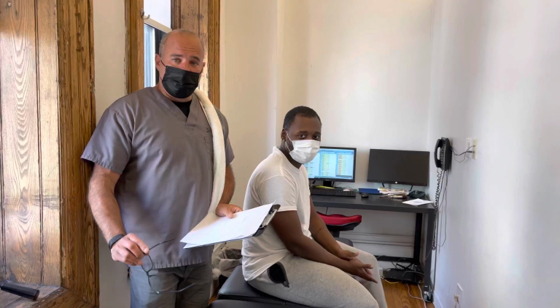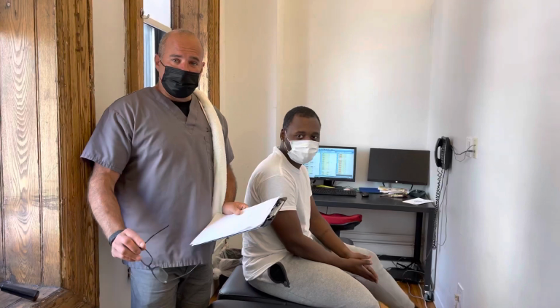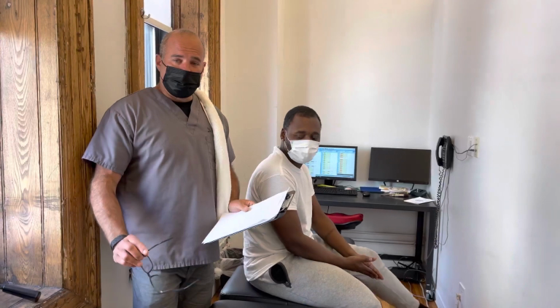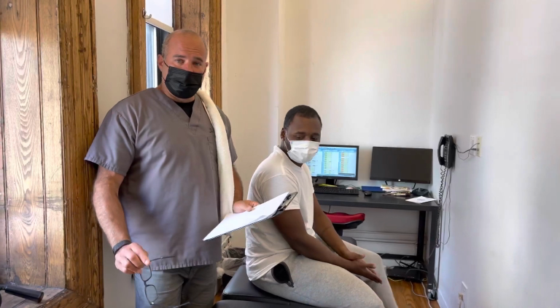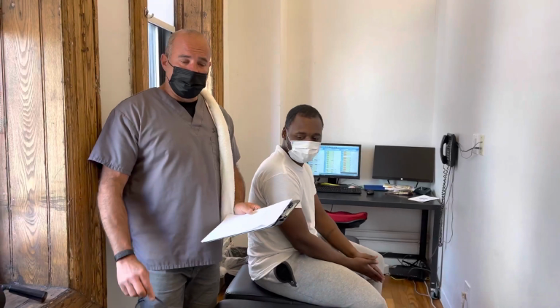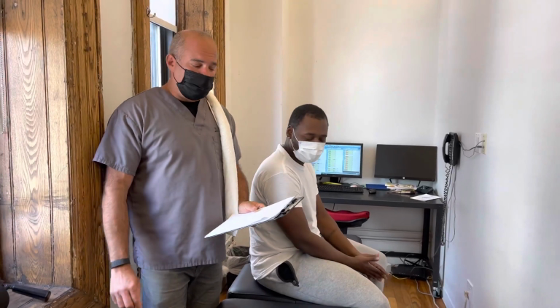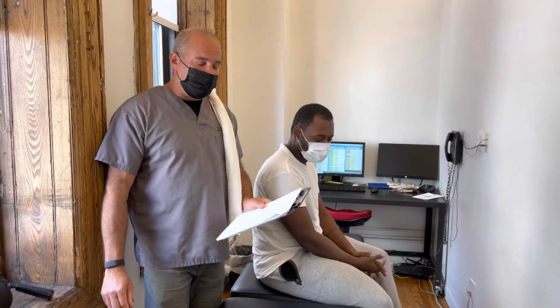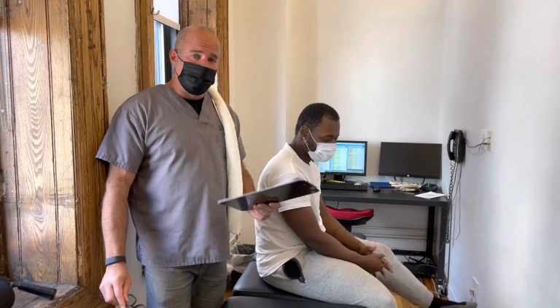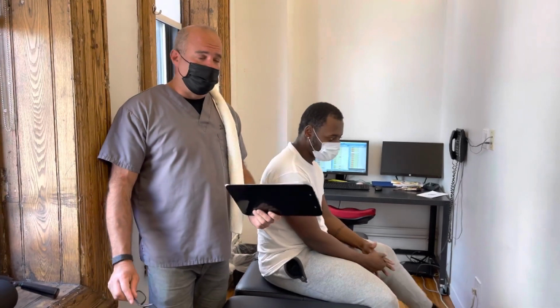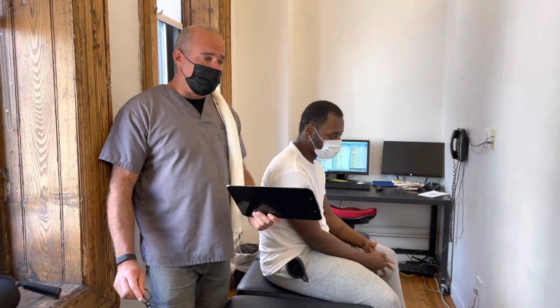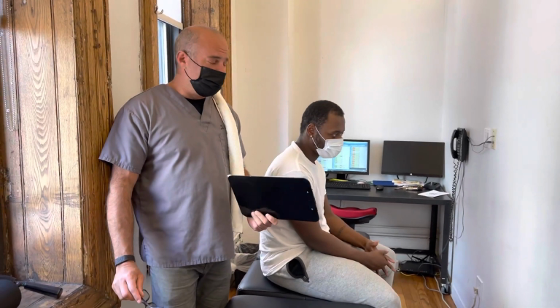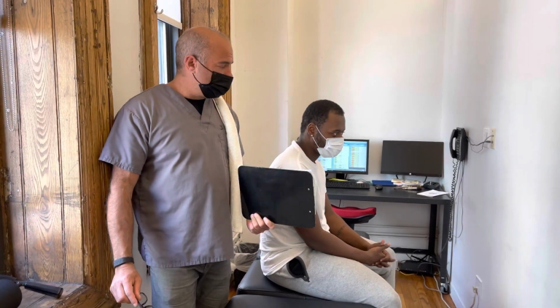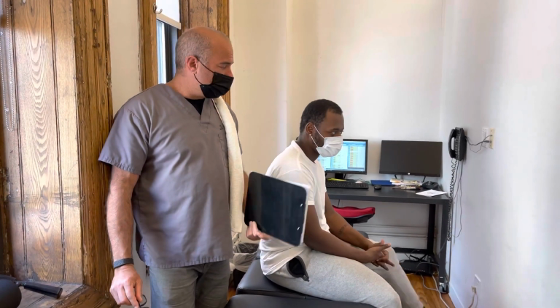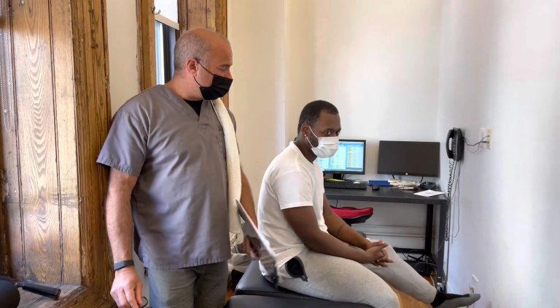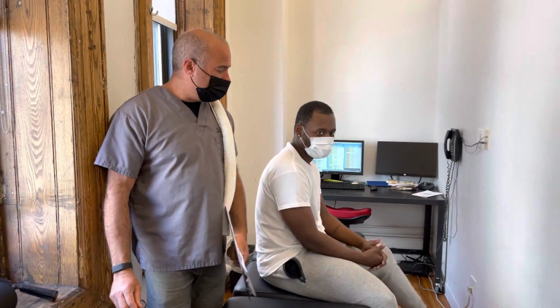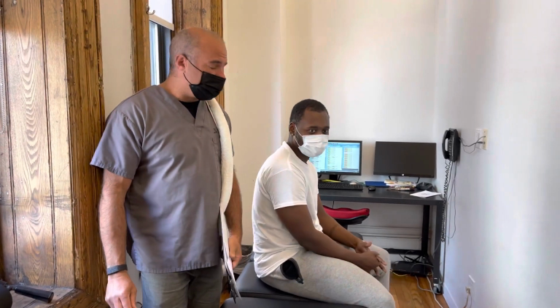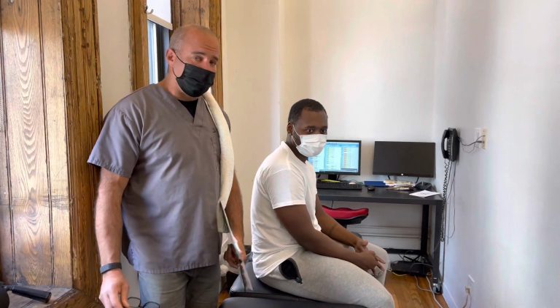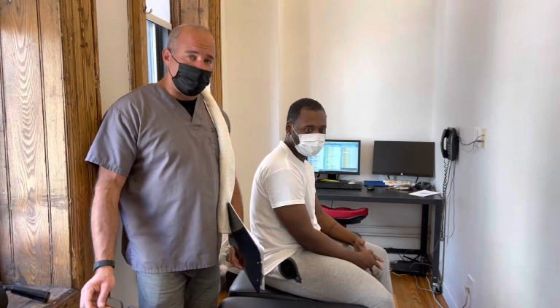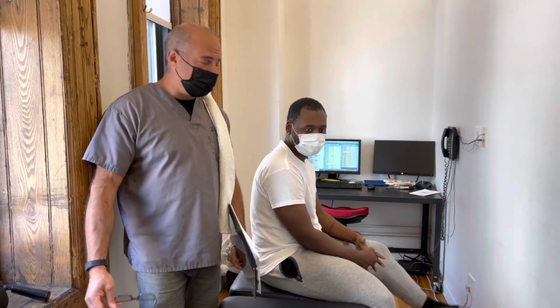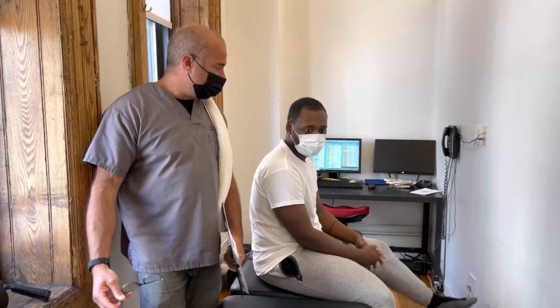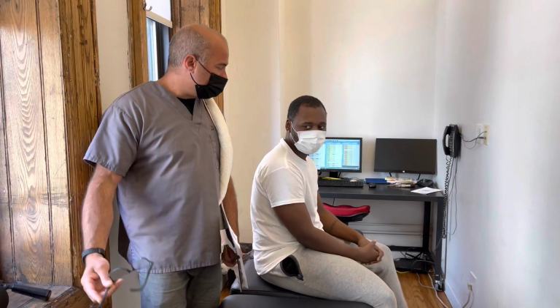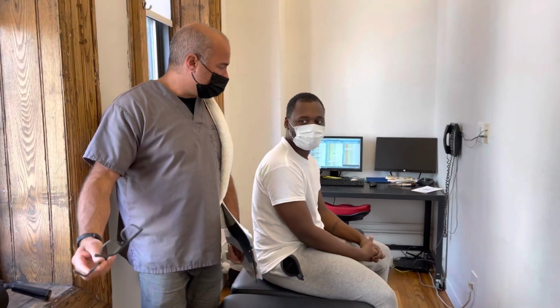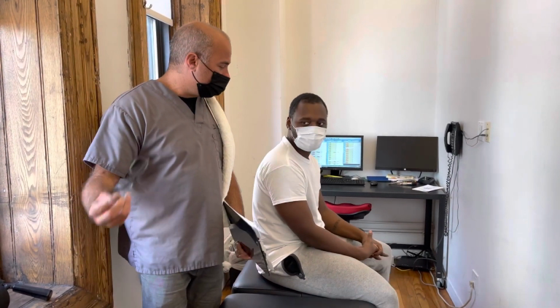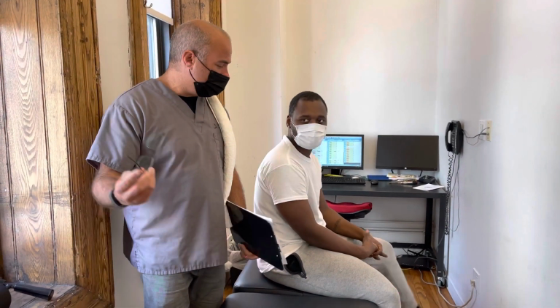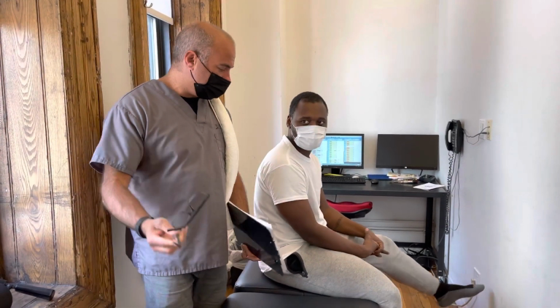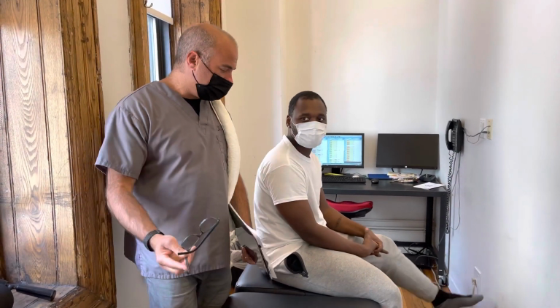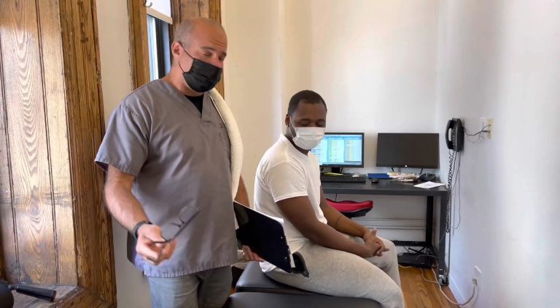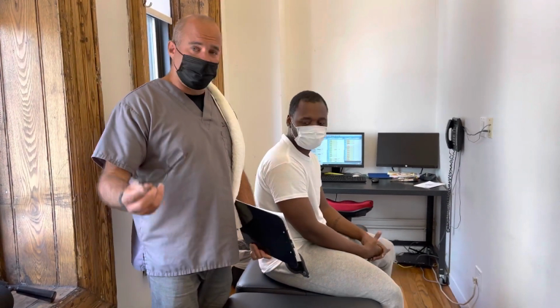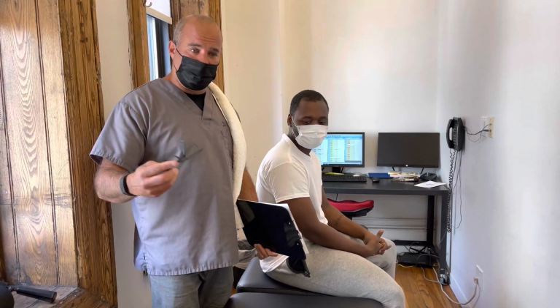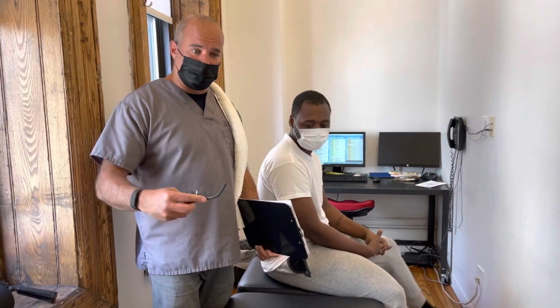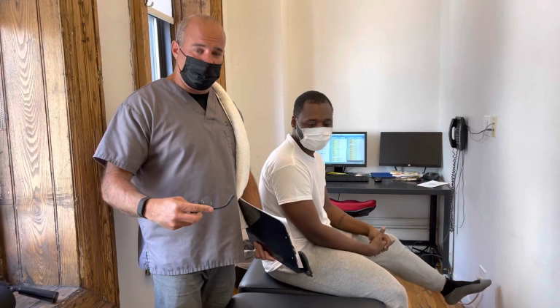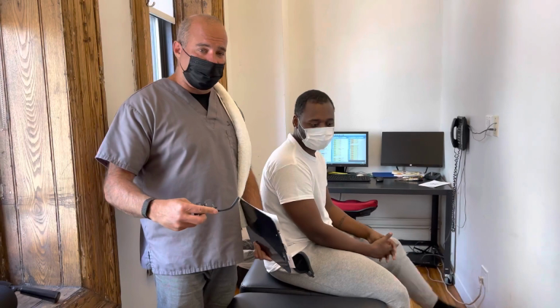Hey, Dr. Steve Shishani here. I'm with Jordan. Jordan came from Harlem, New York, to come in to get treated today.